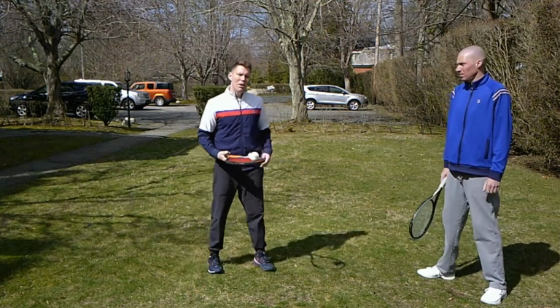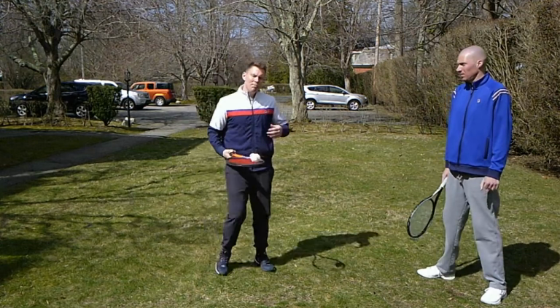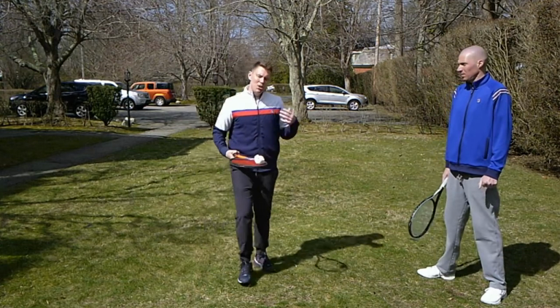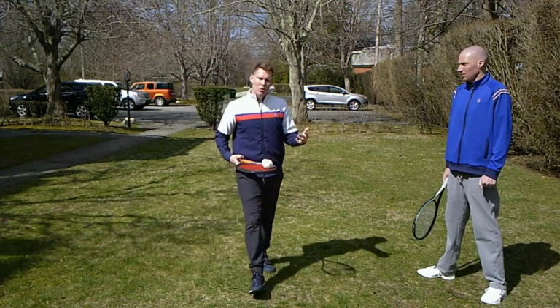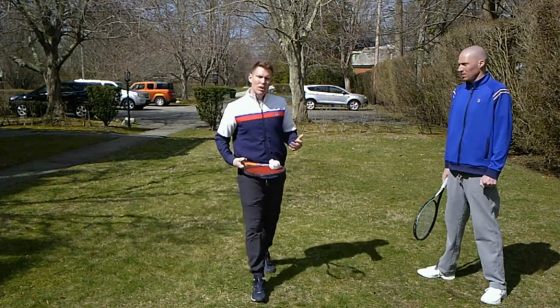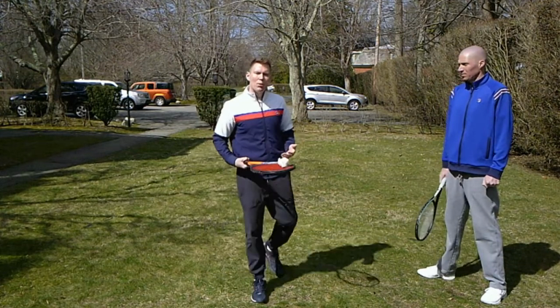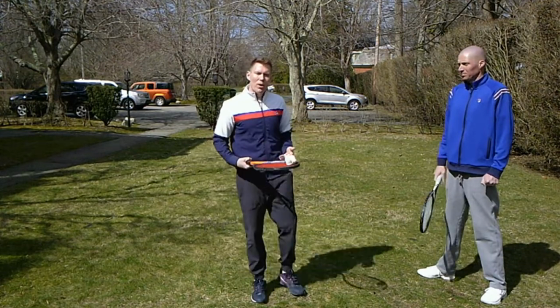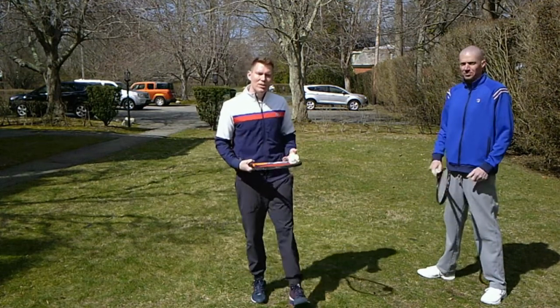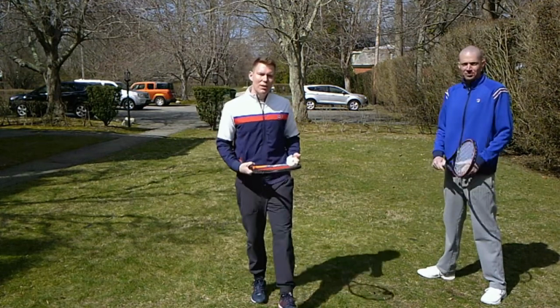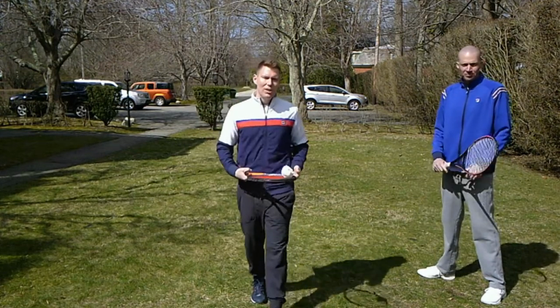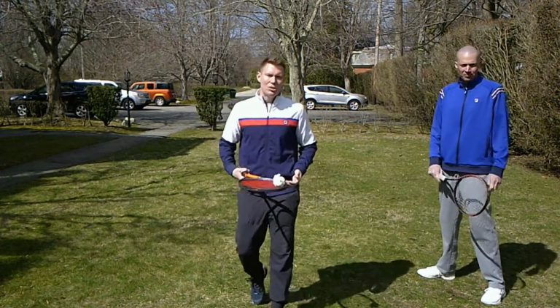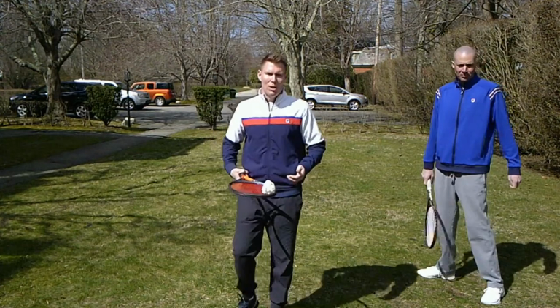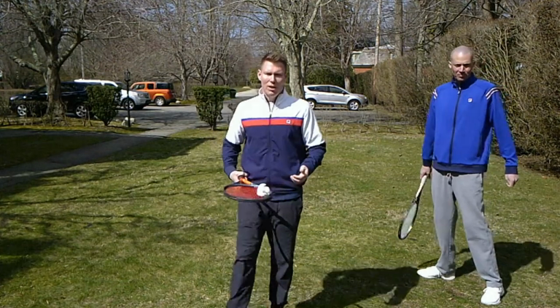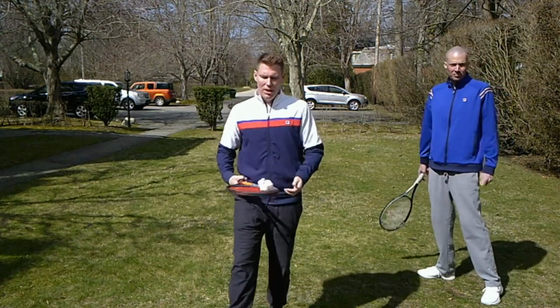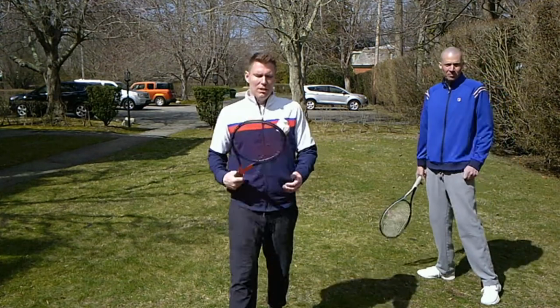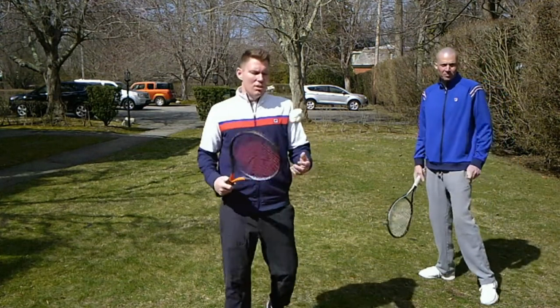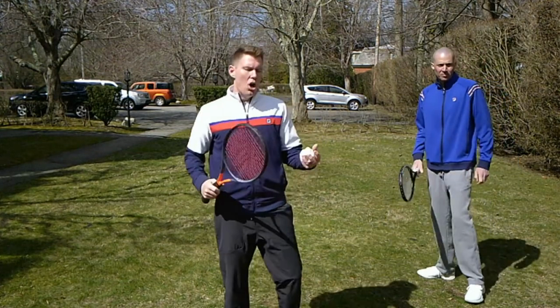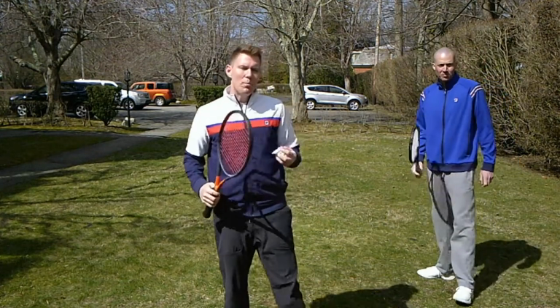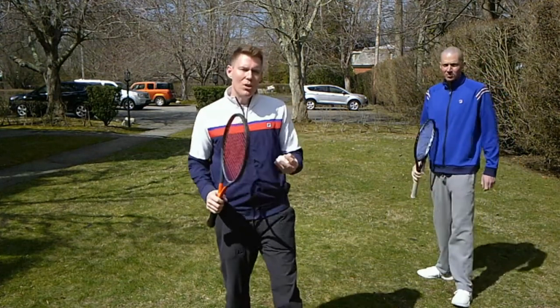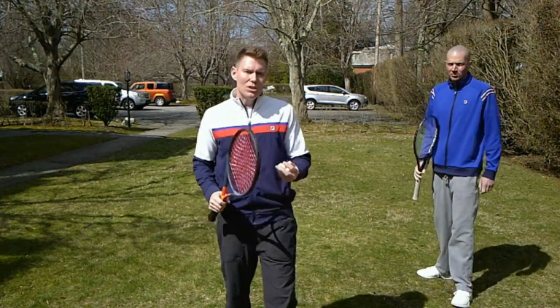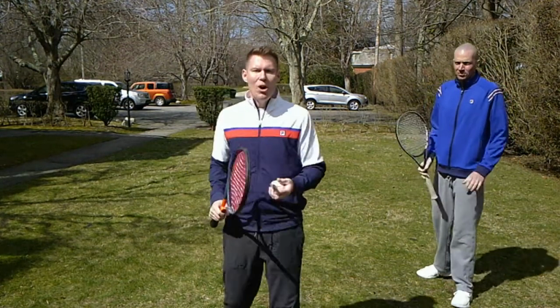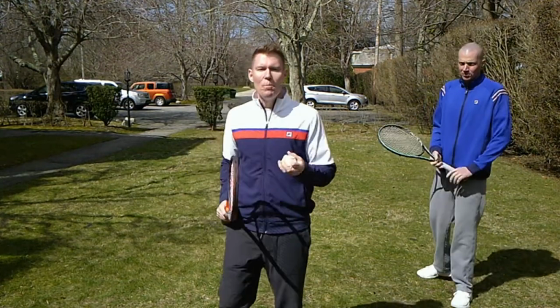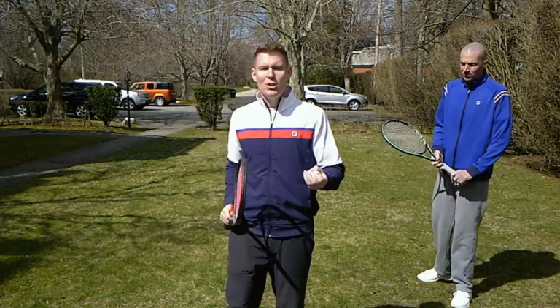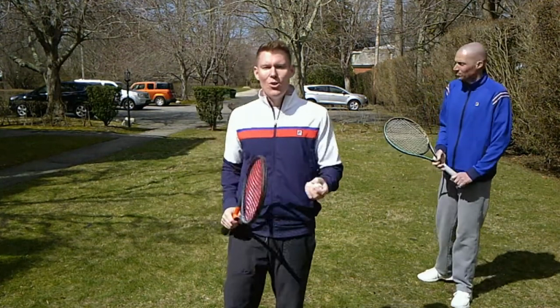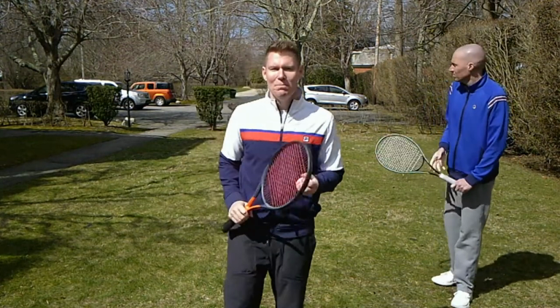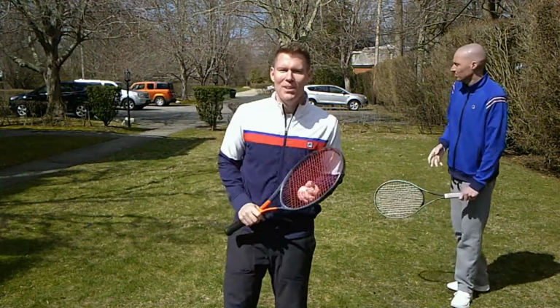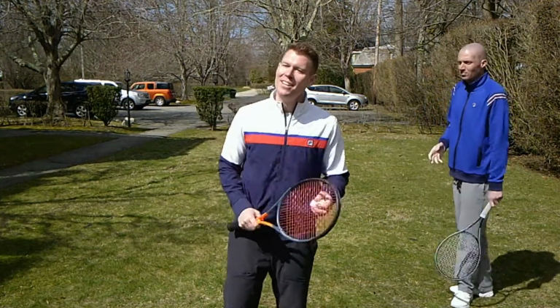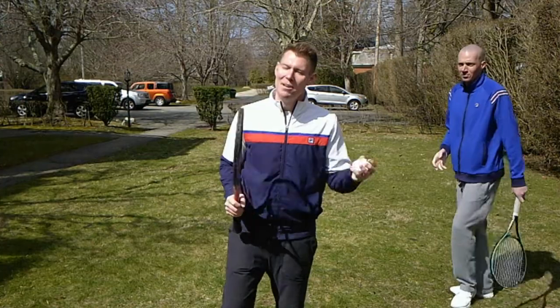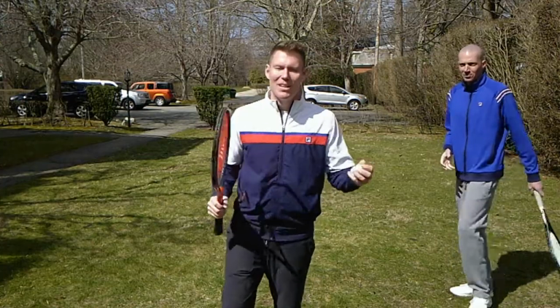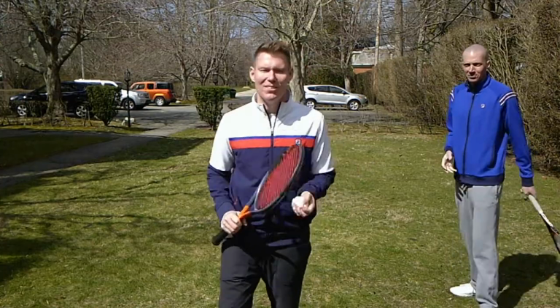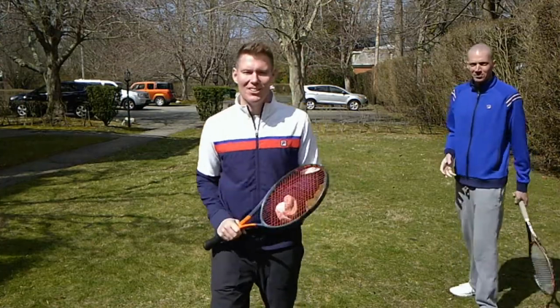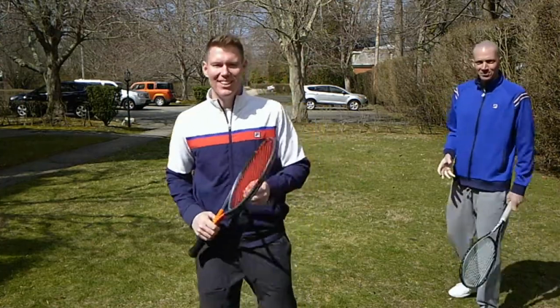So those are the progressions of this drill. I hope you use them. I hope you enjoy them. Best of luck to you.